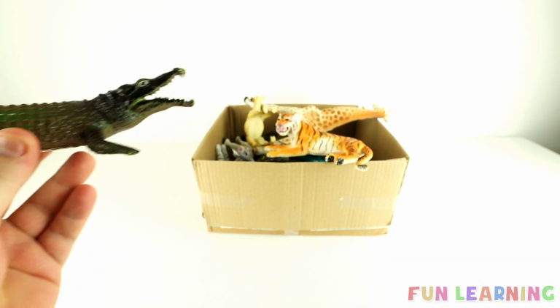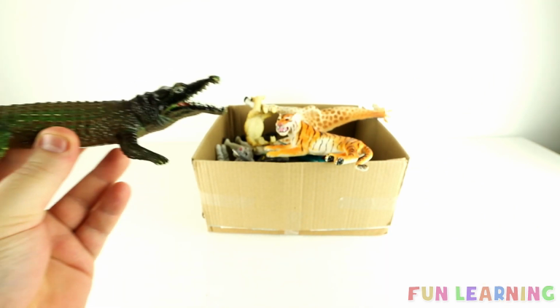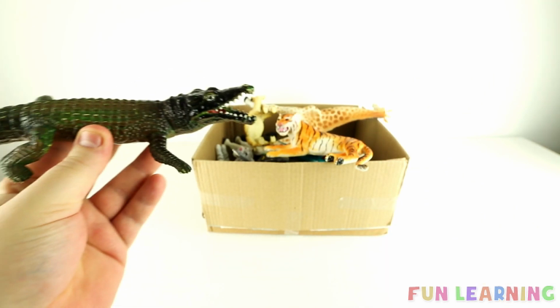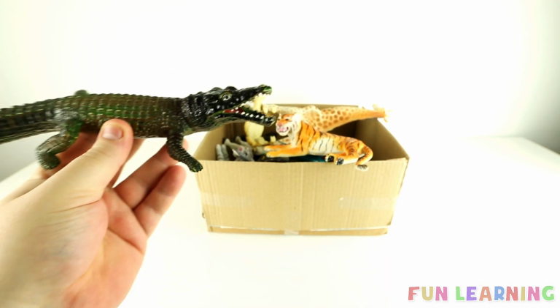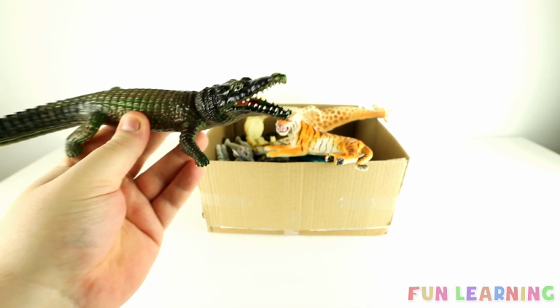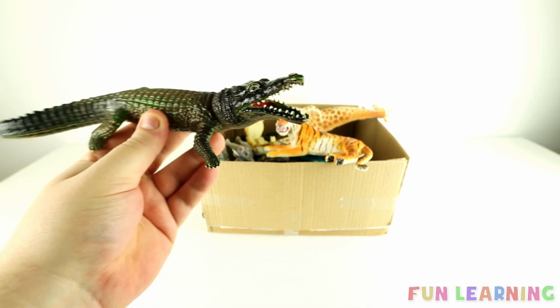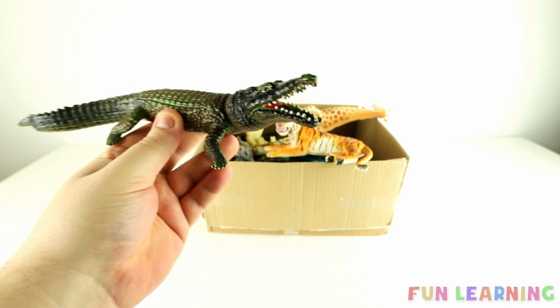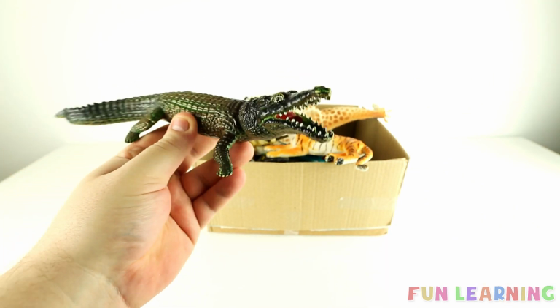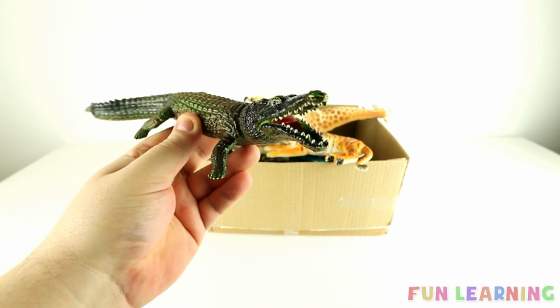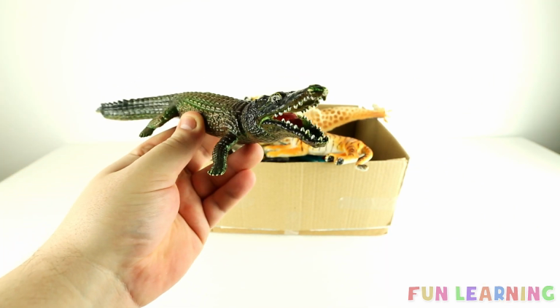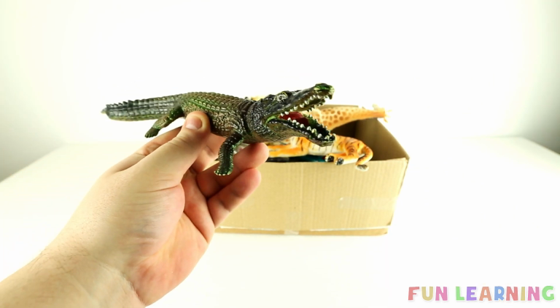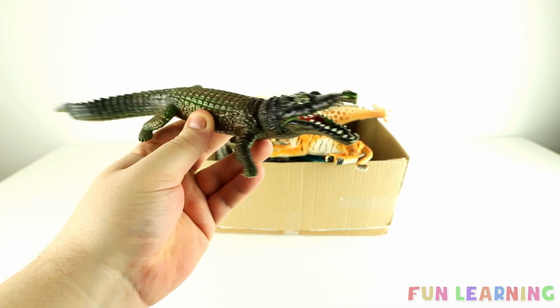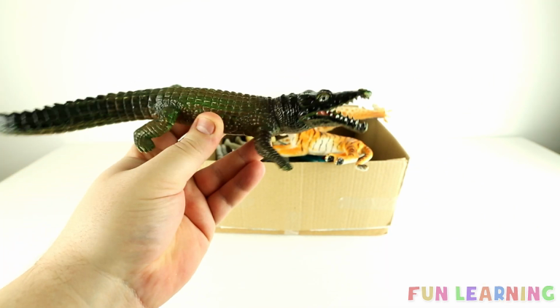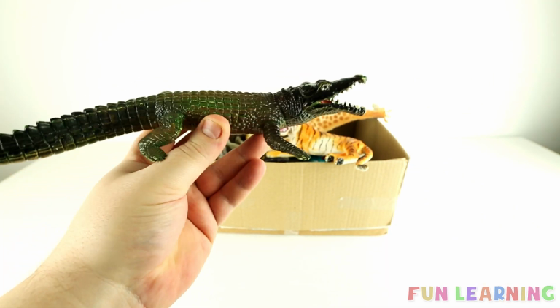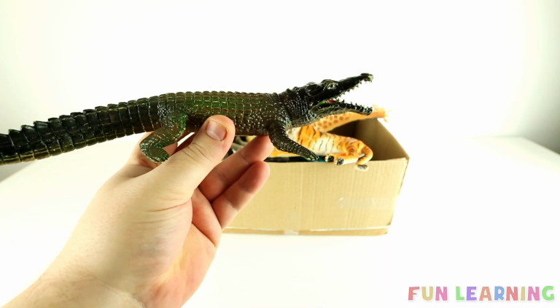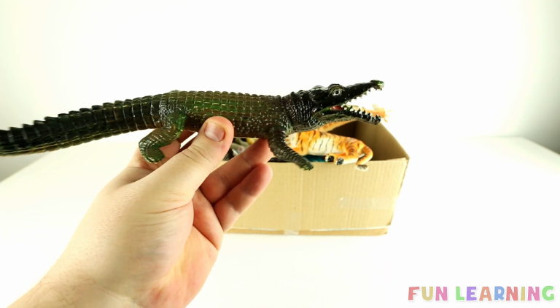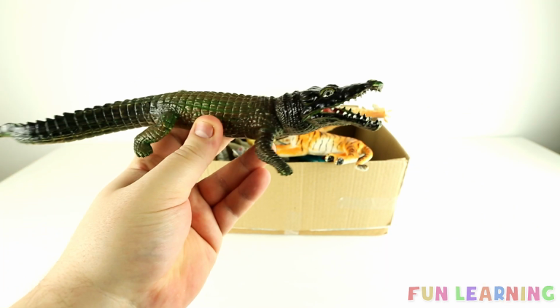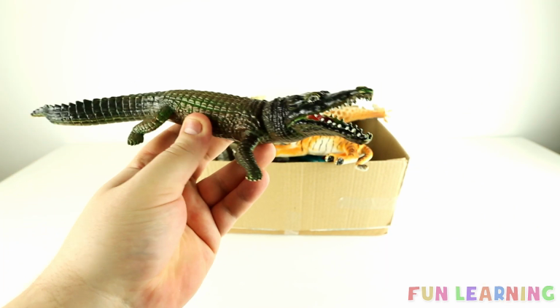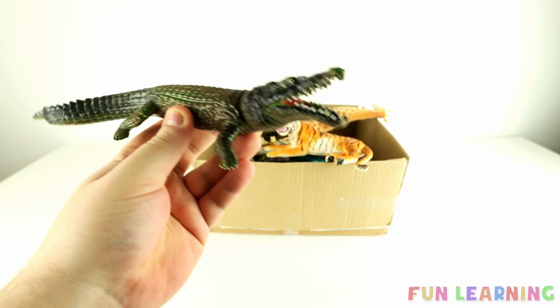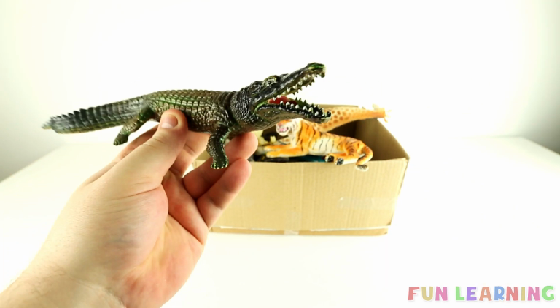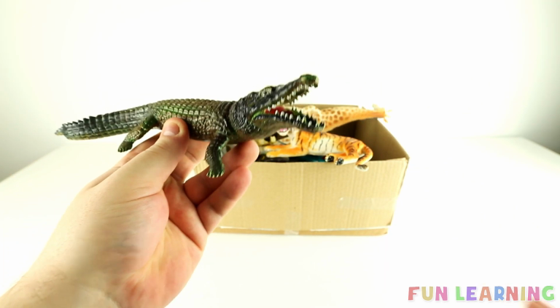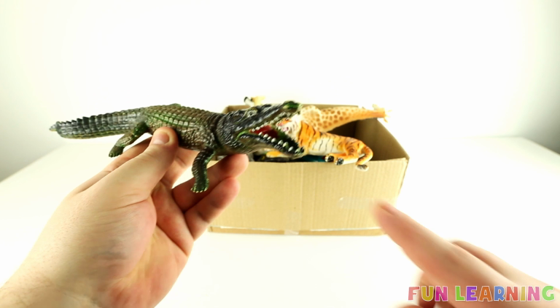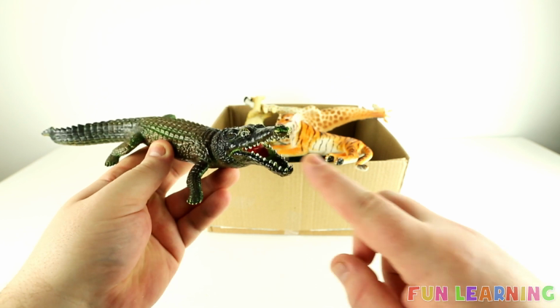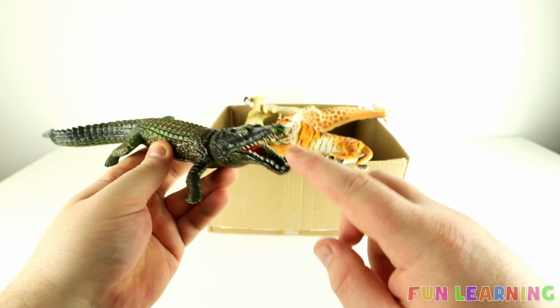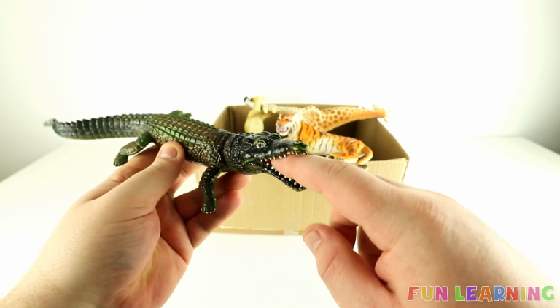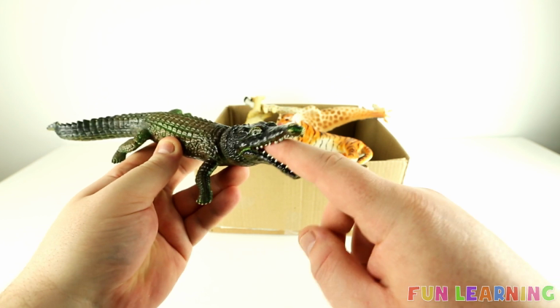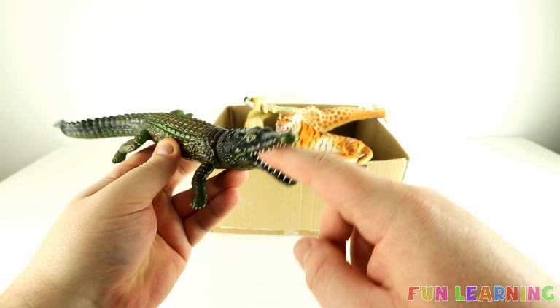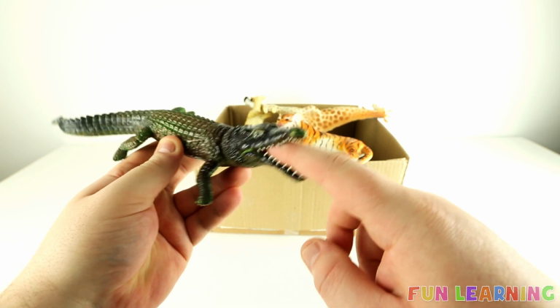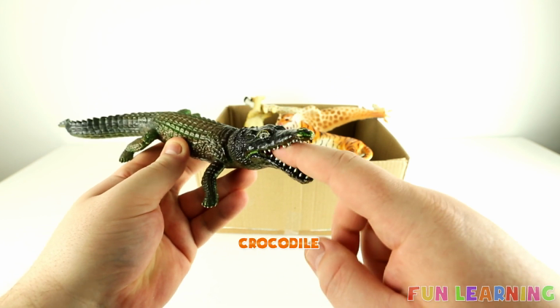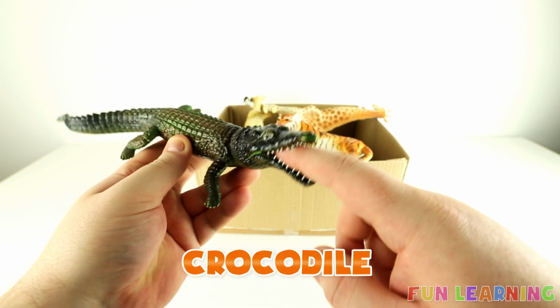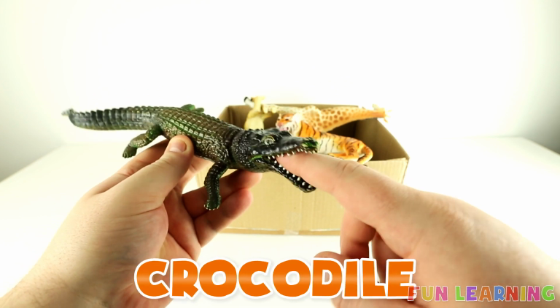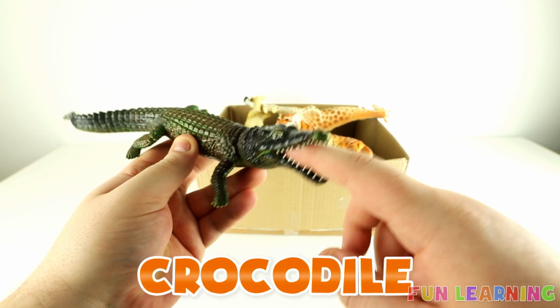This wild animal has lots of sharp teeth. It's a crocodile.